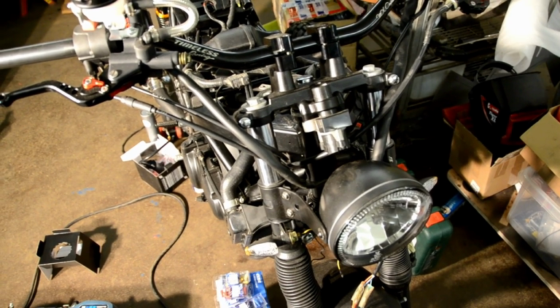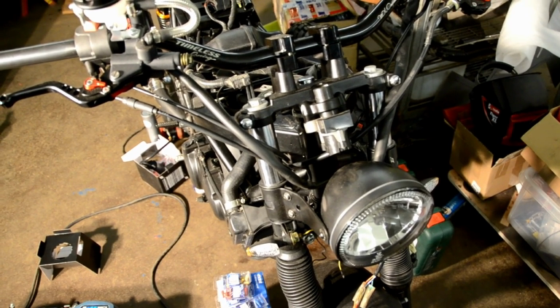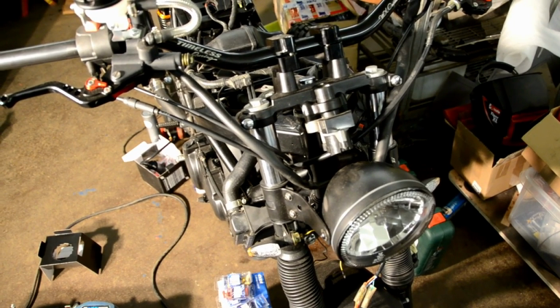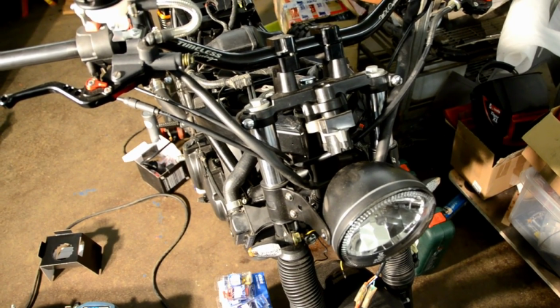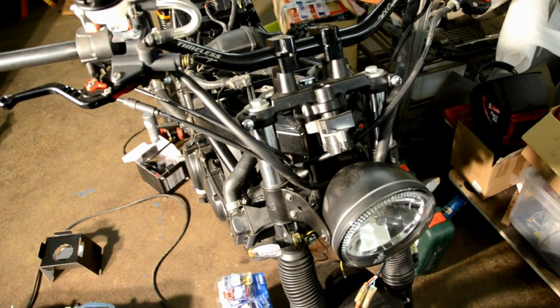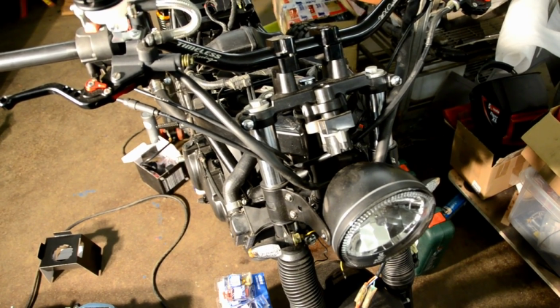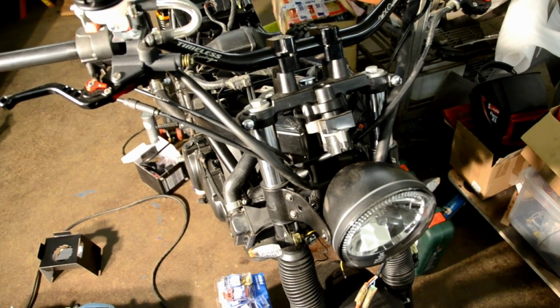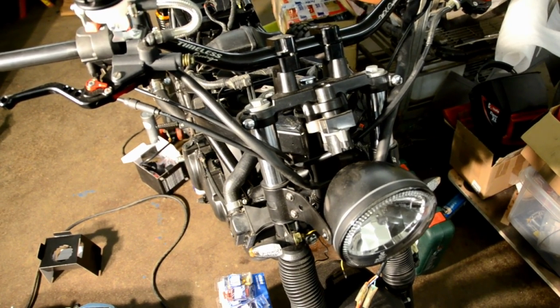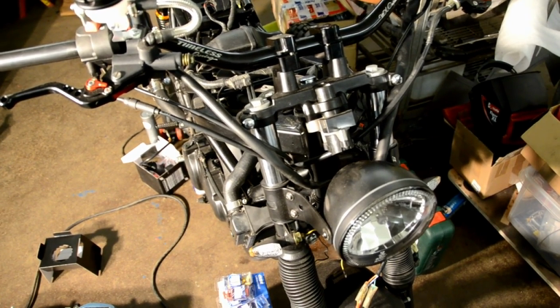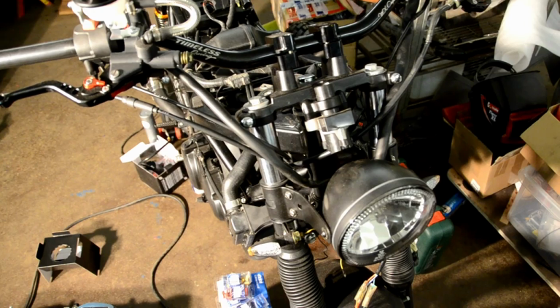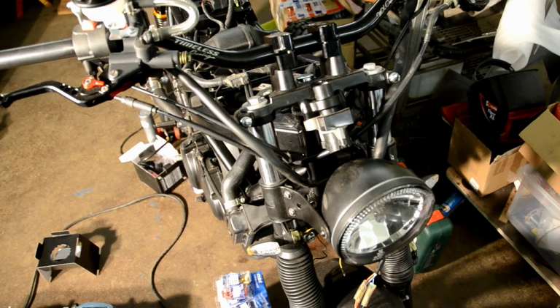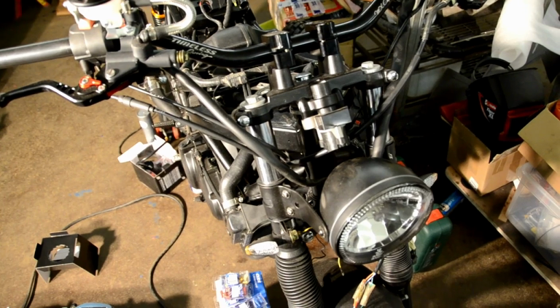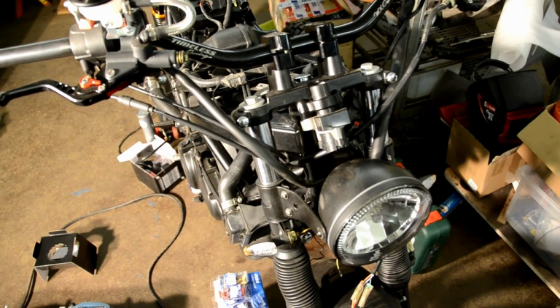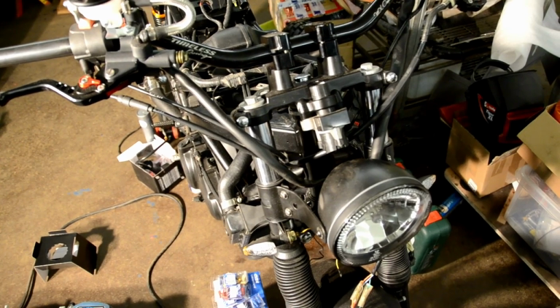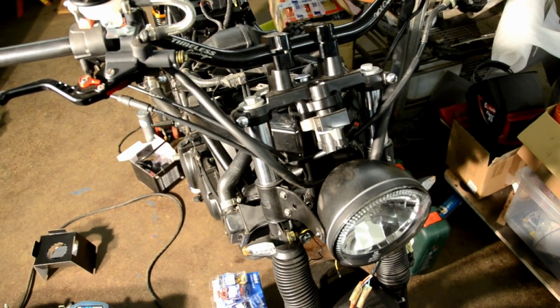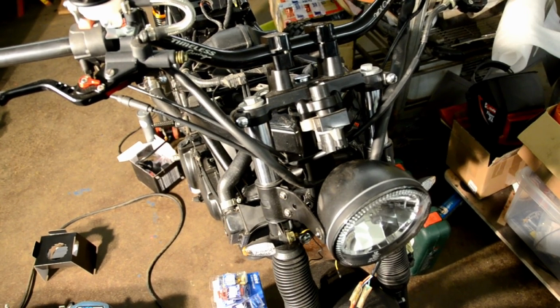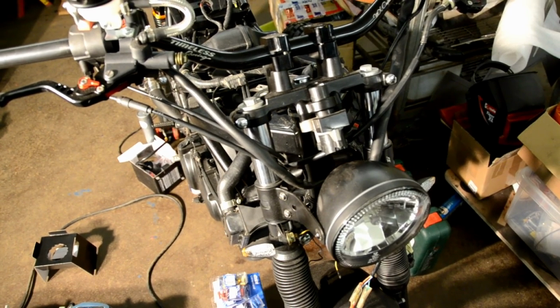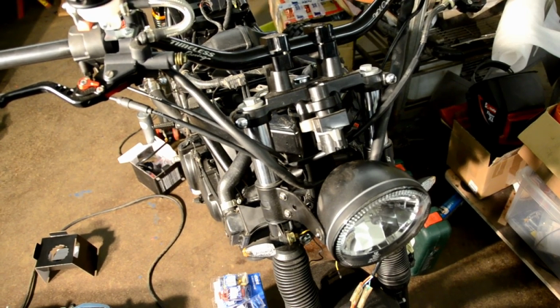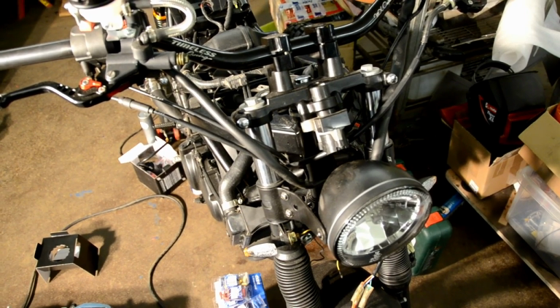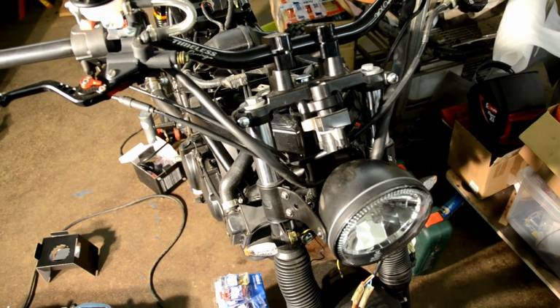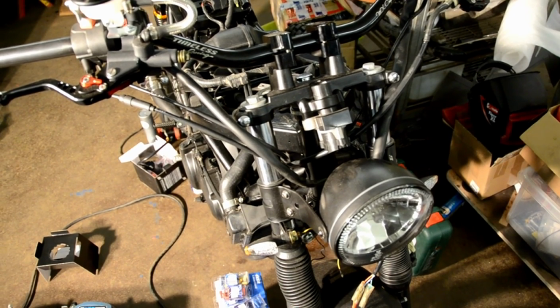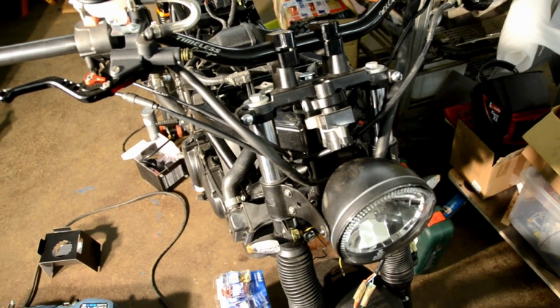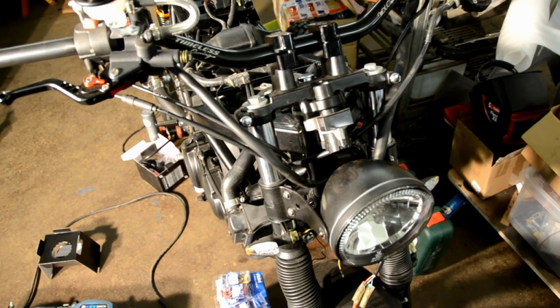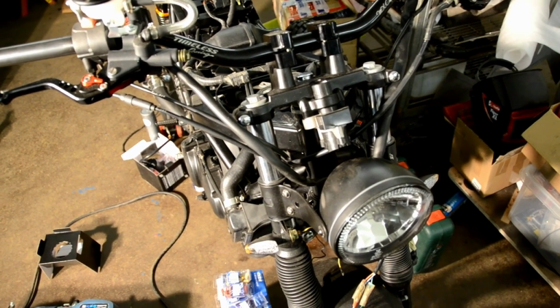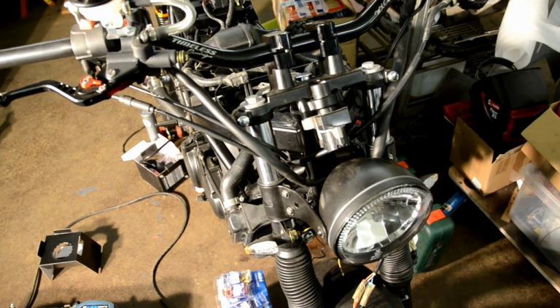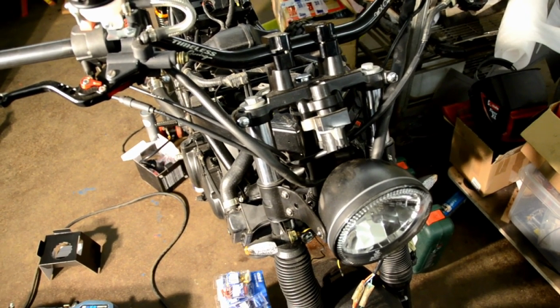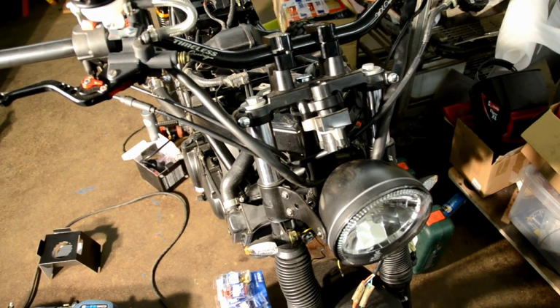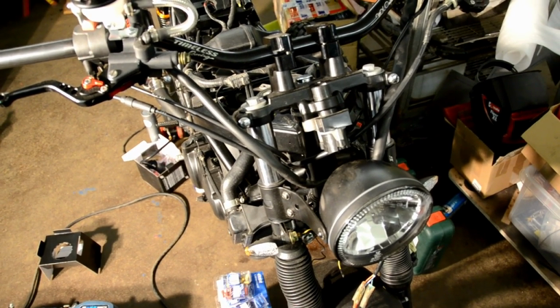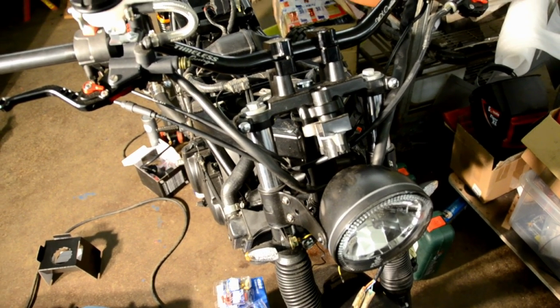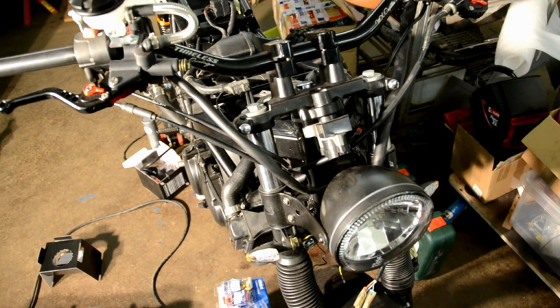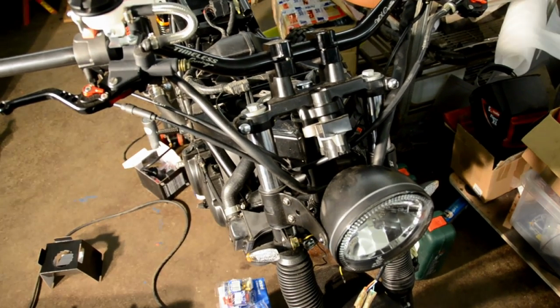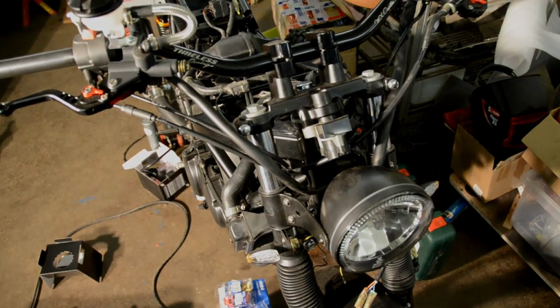This was the battery box build — we got it done, let's move on.